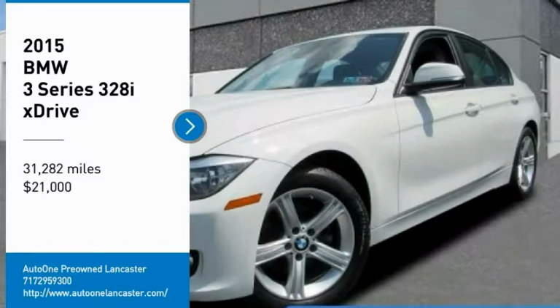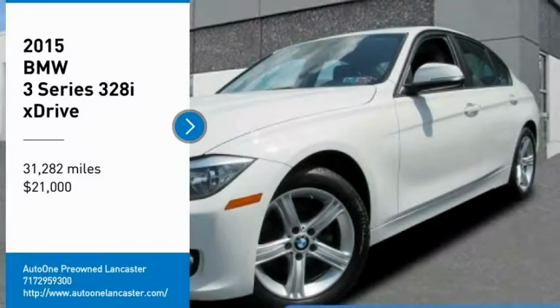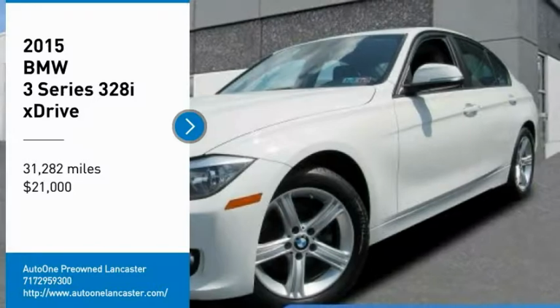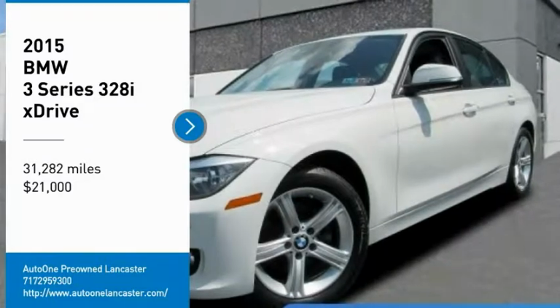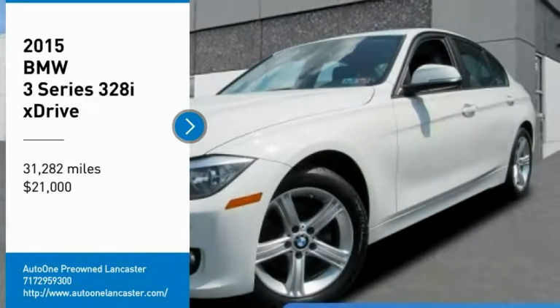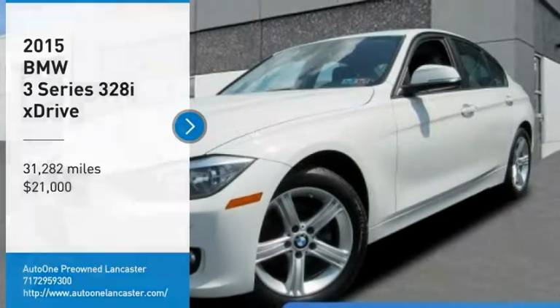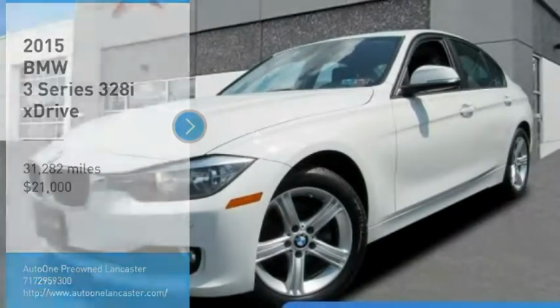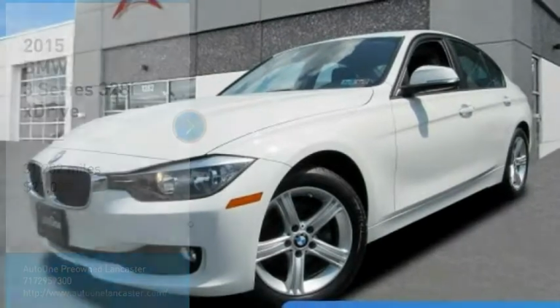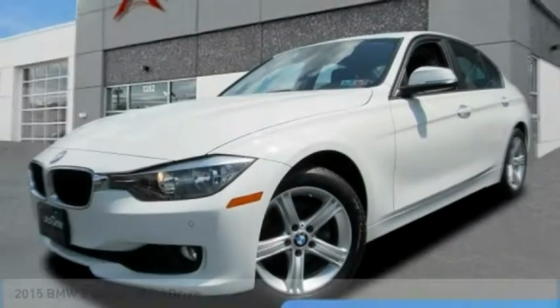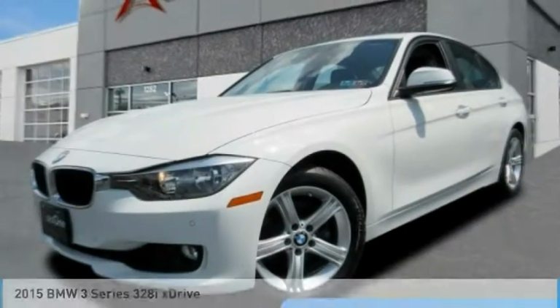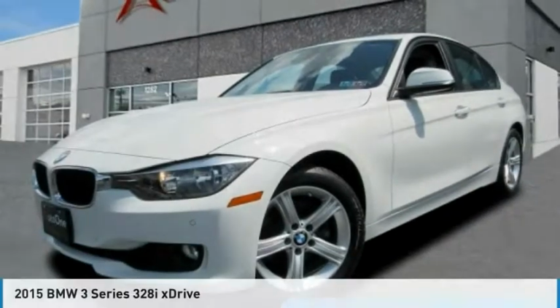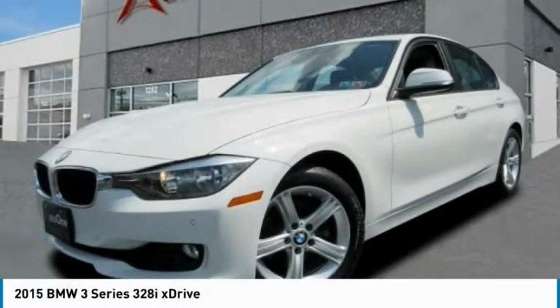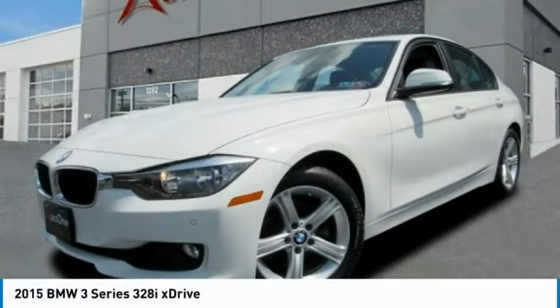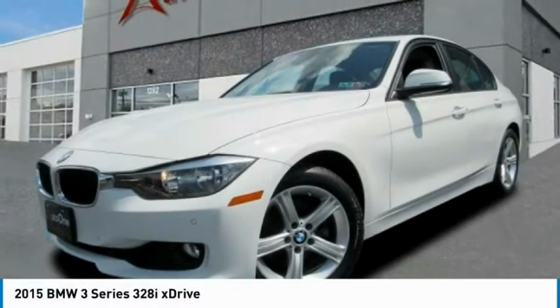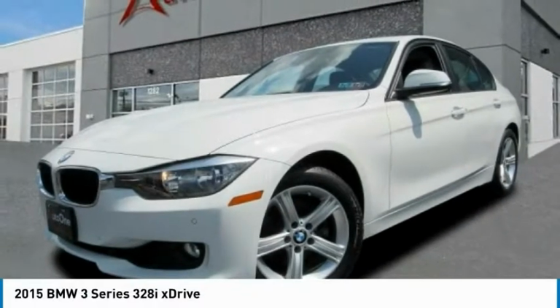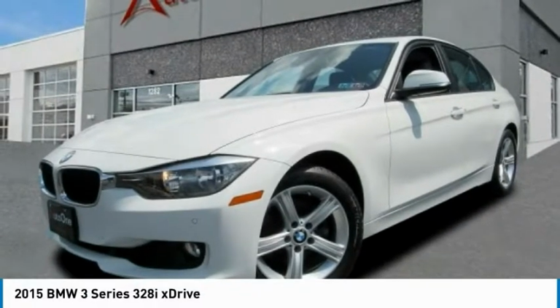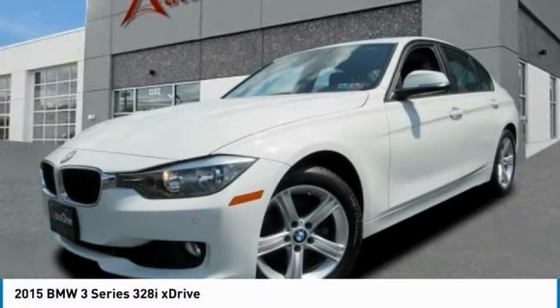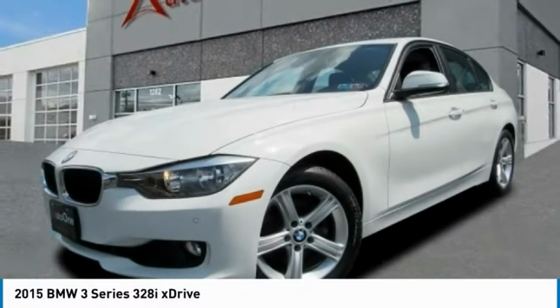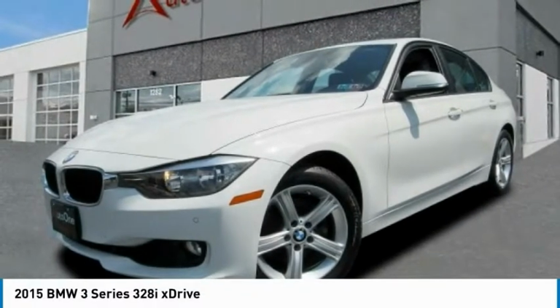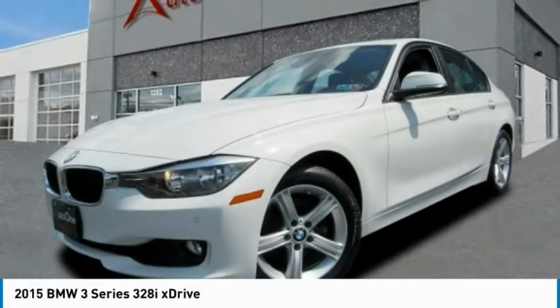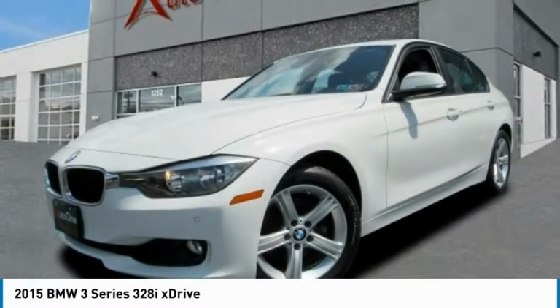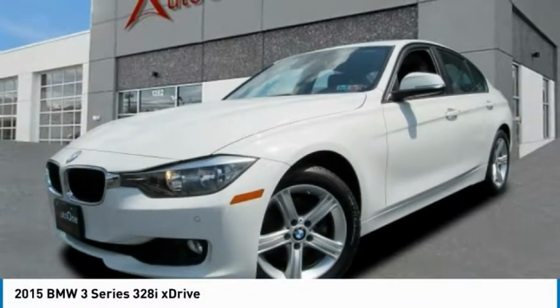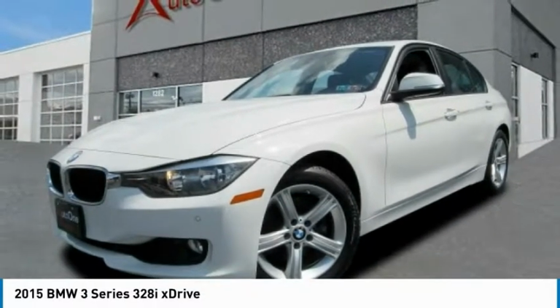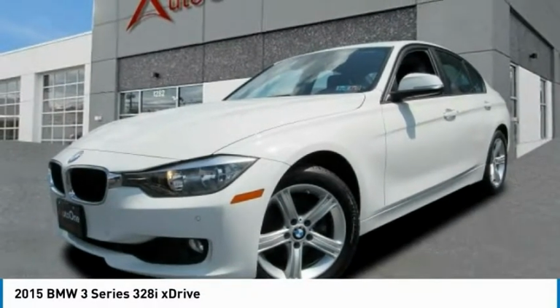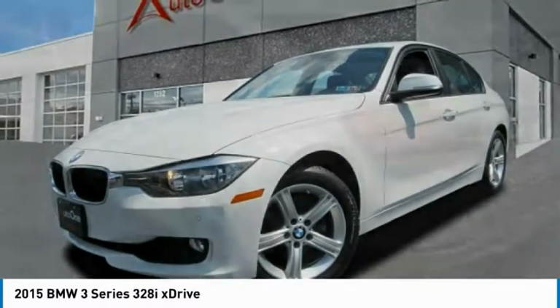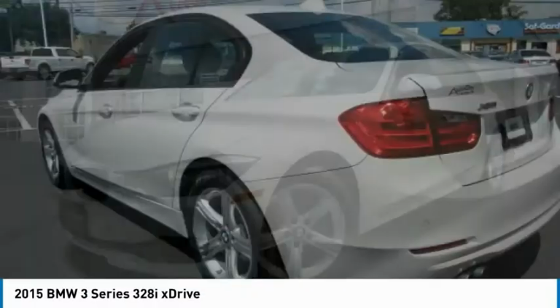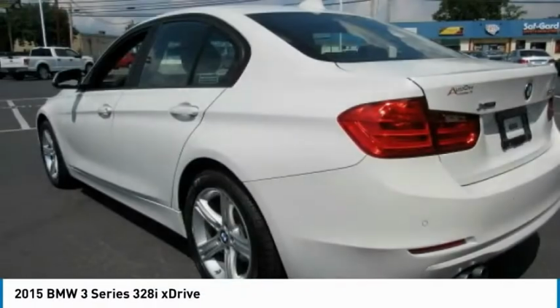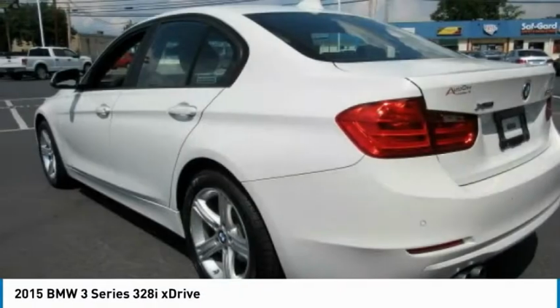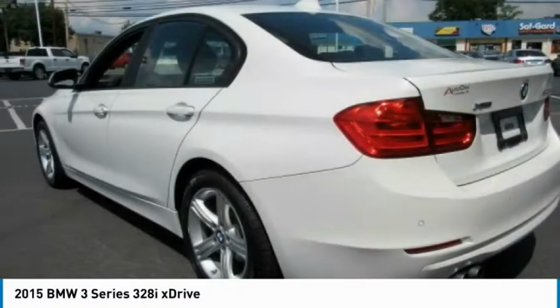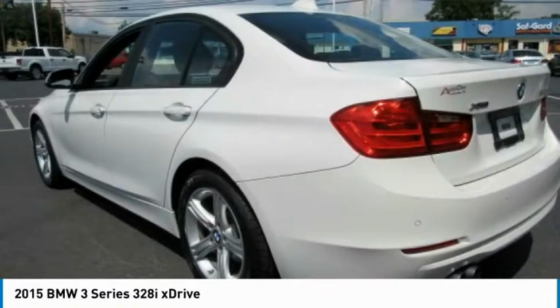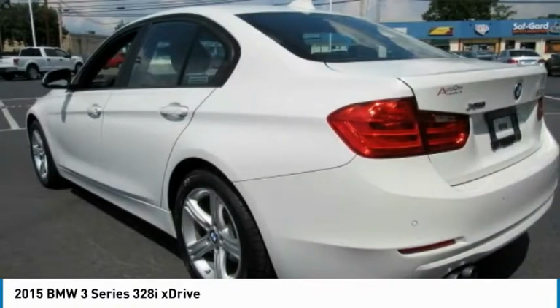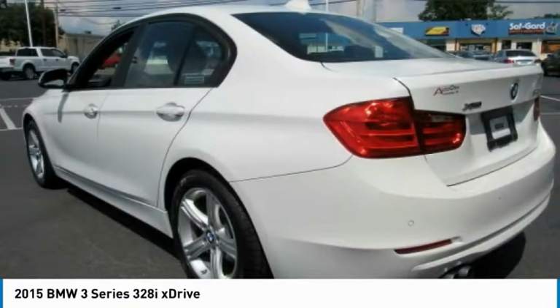Hi, and take a look at the 2015 3 Series. Proof that all good things come in threes.